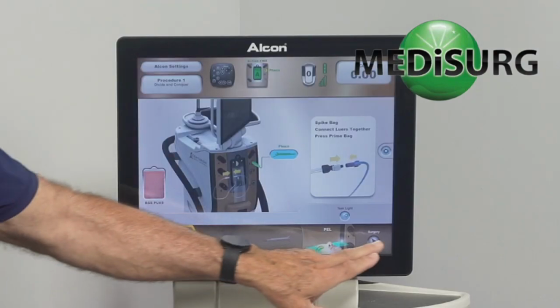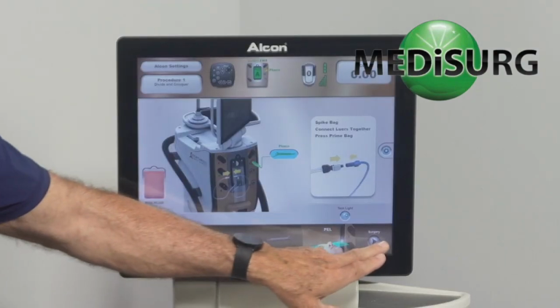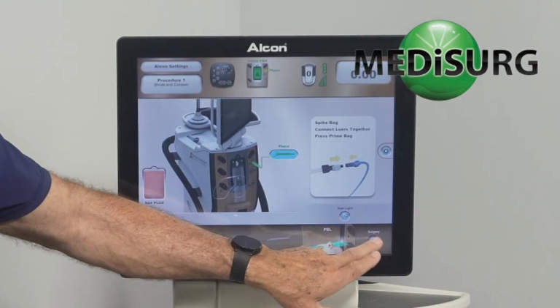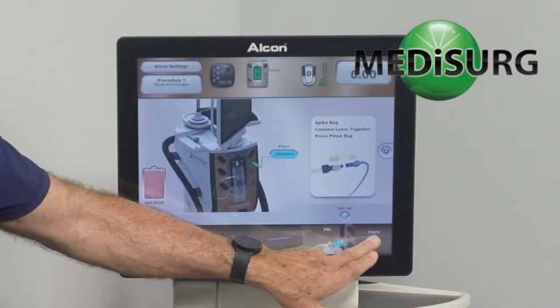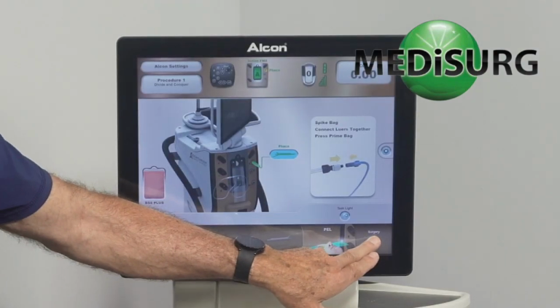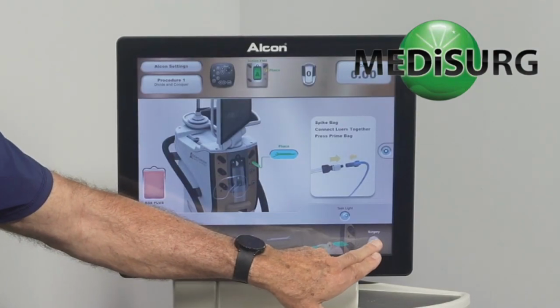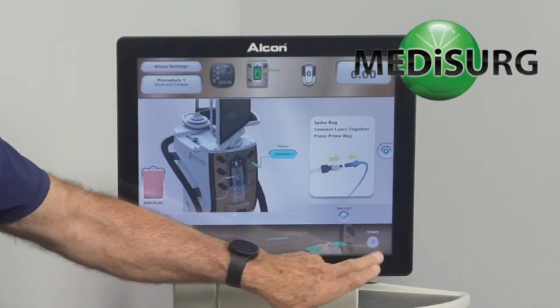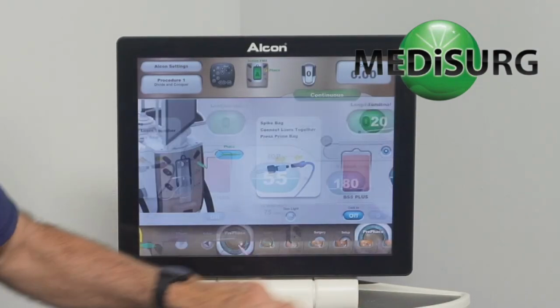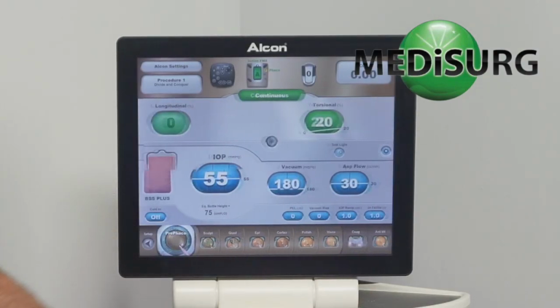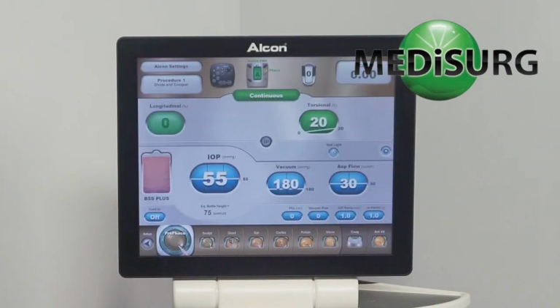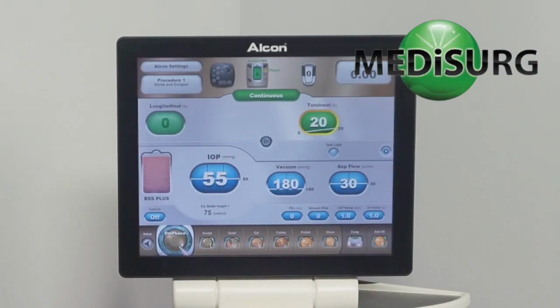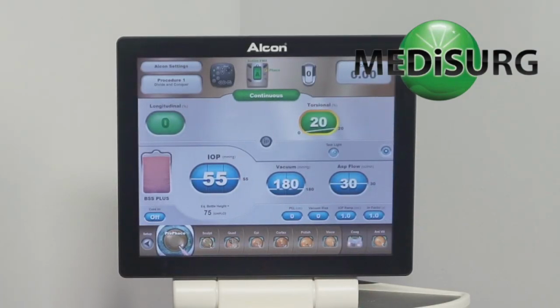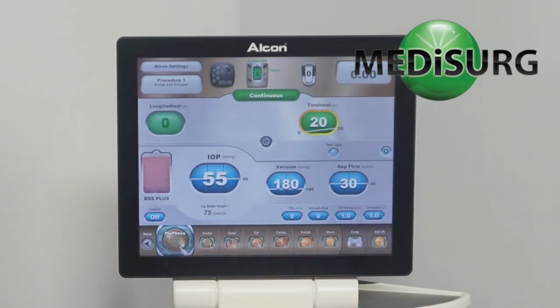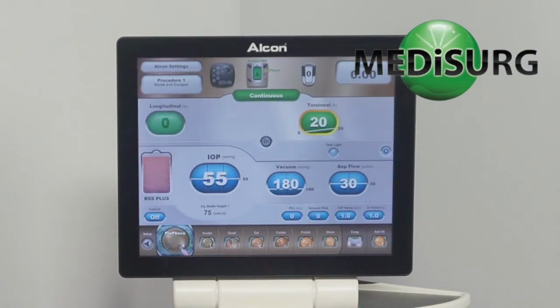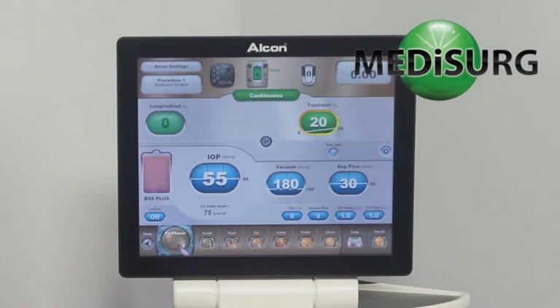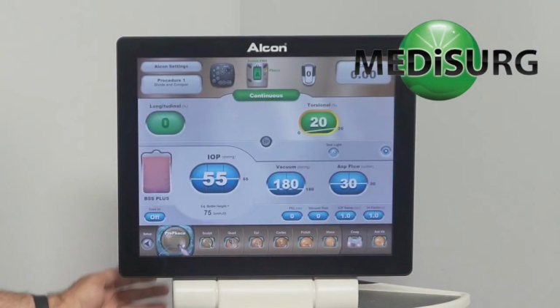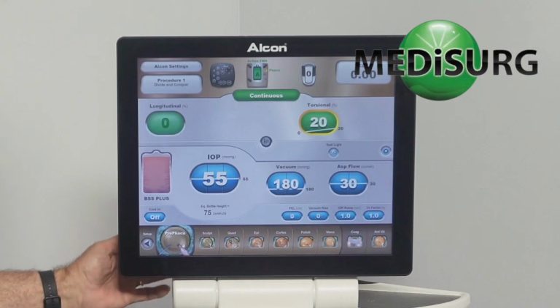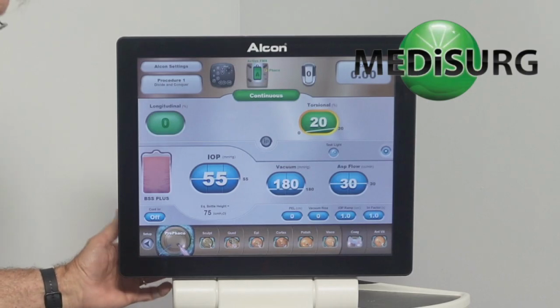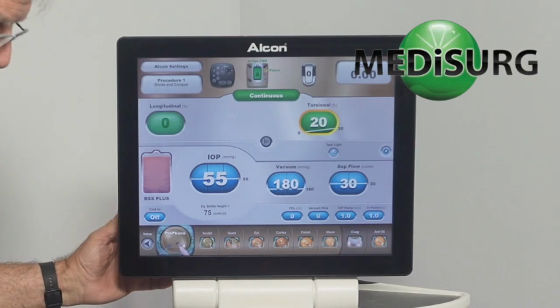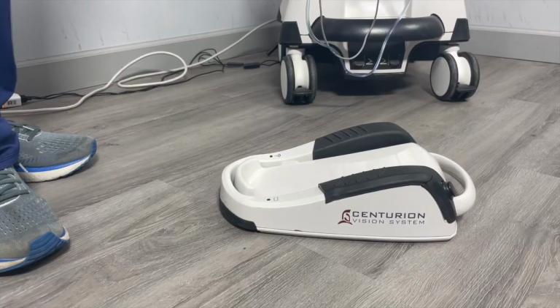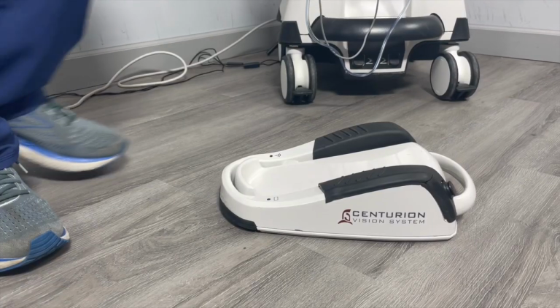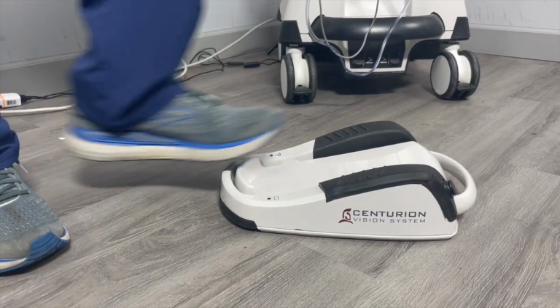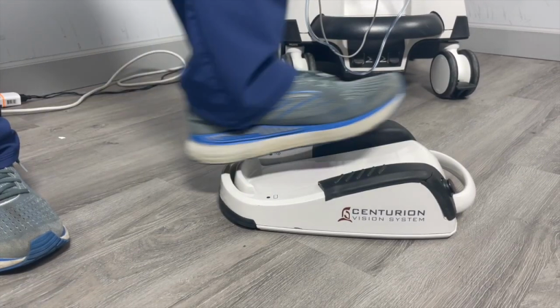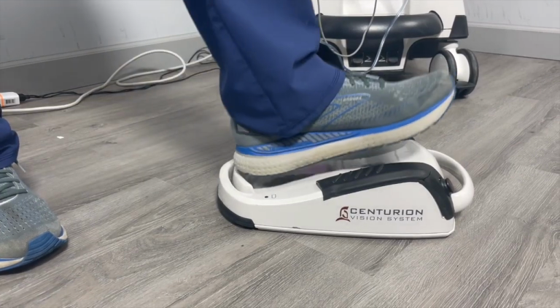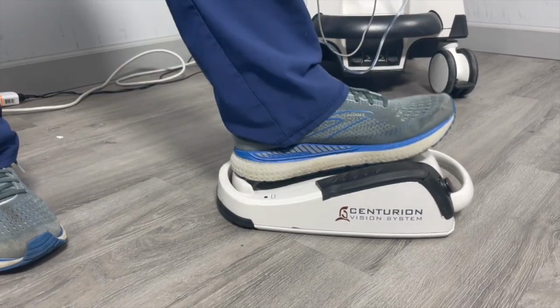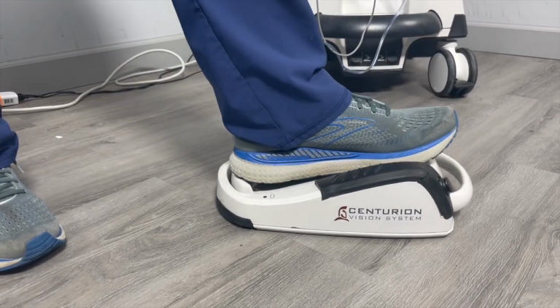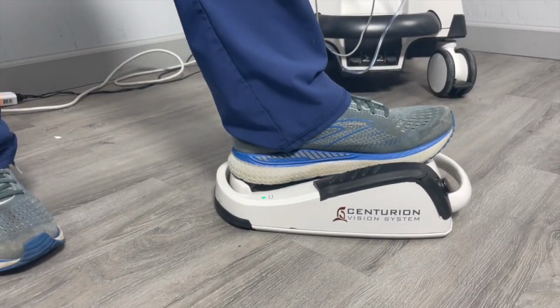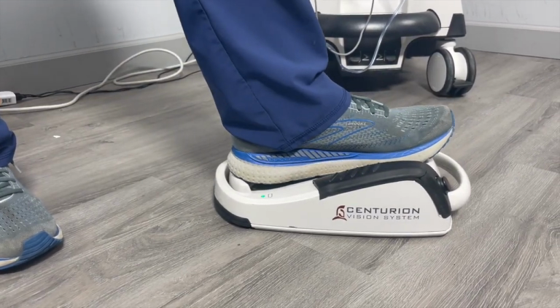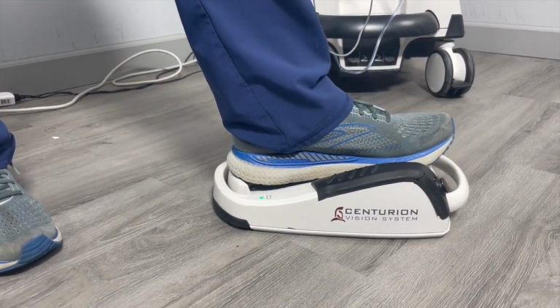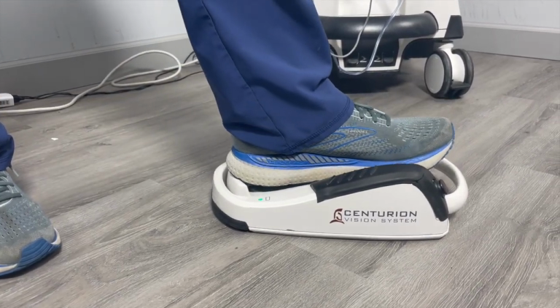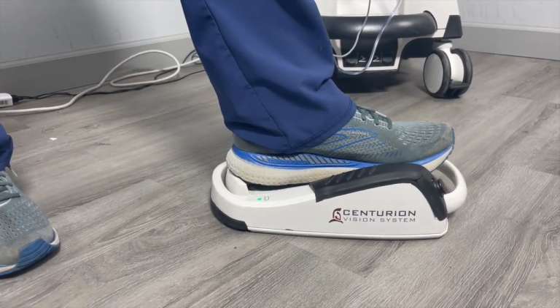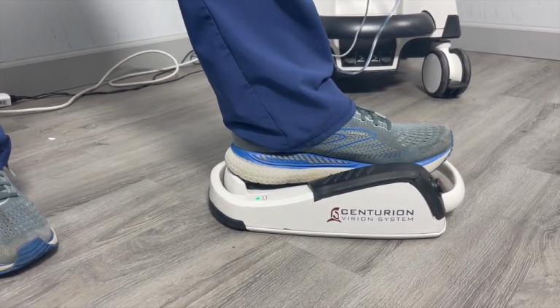So let's go back into surgery. I'm going to press the foot pedal — nothing's happening.